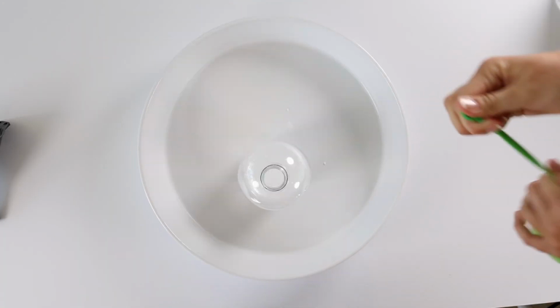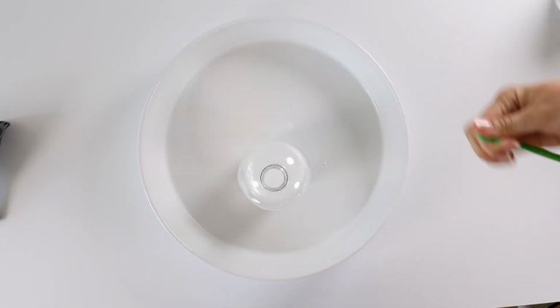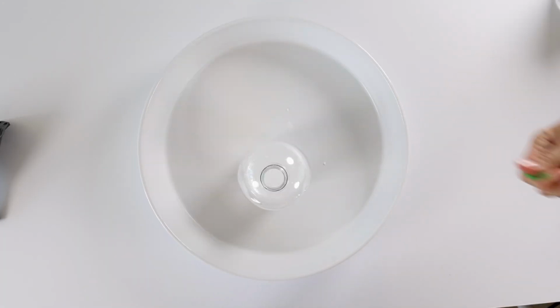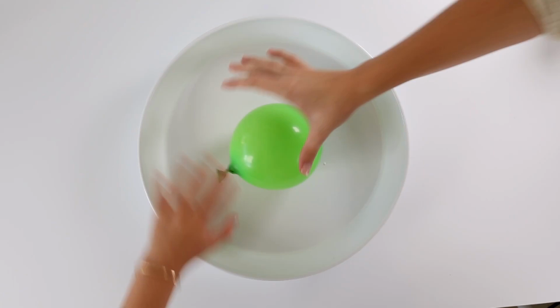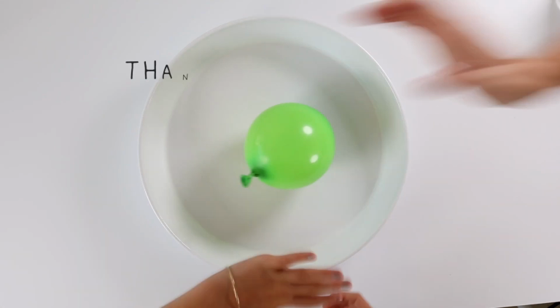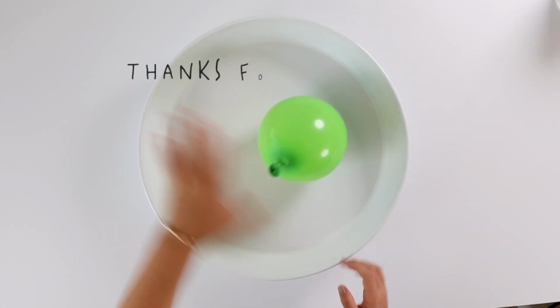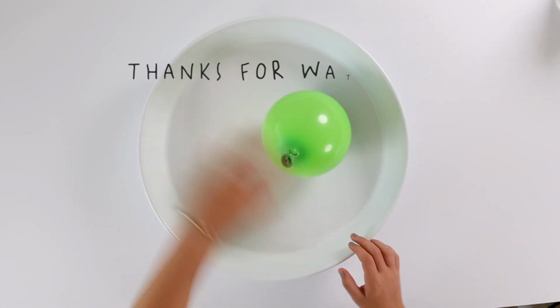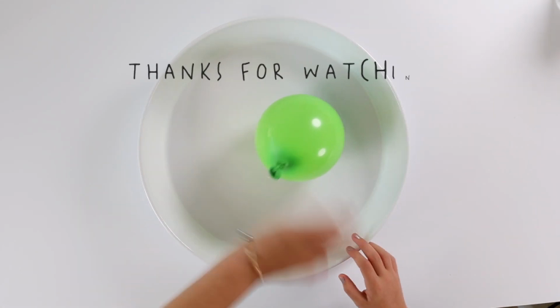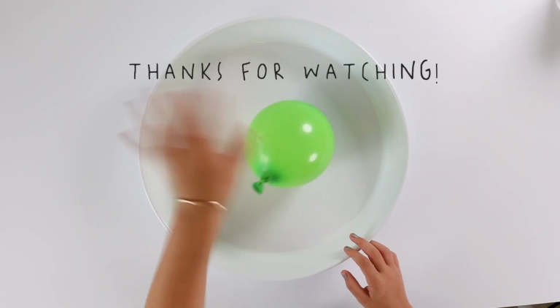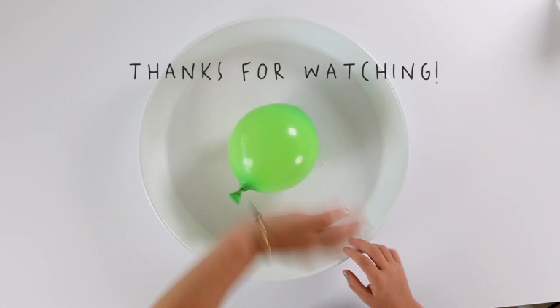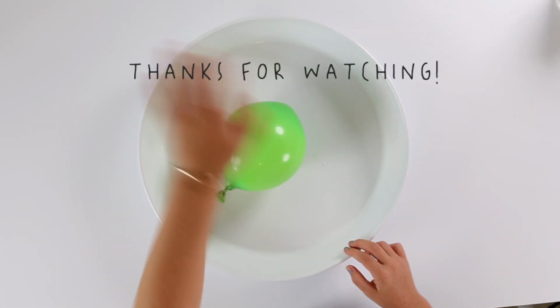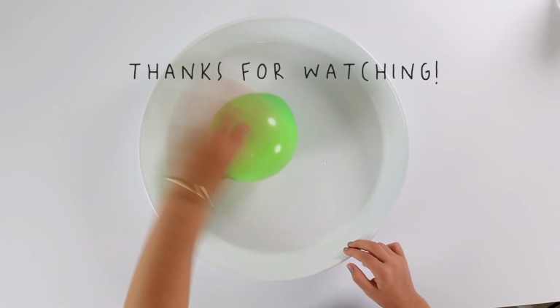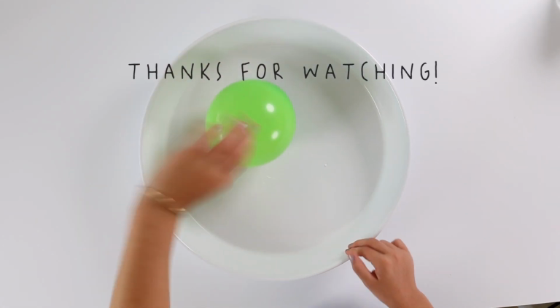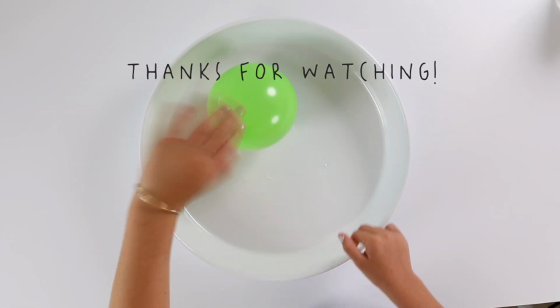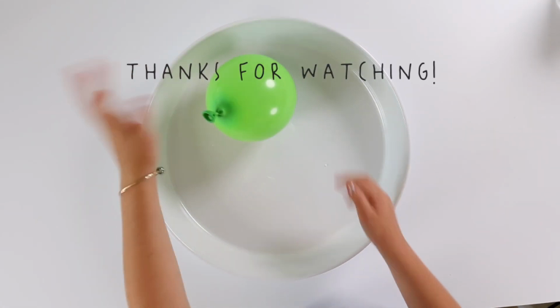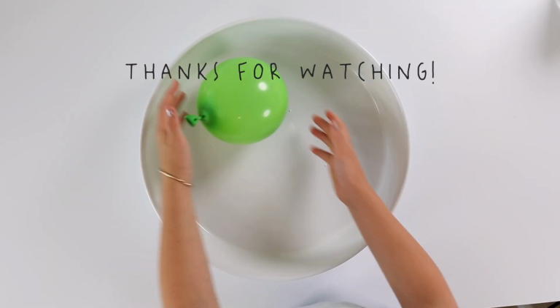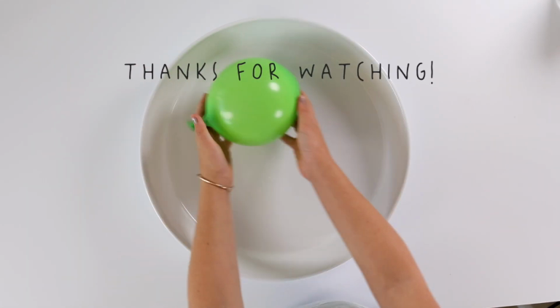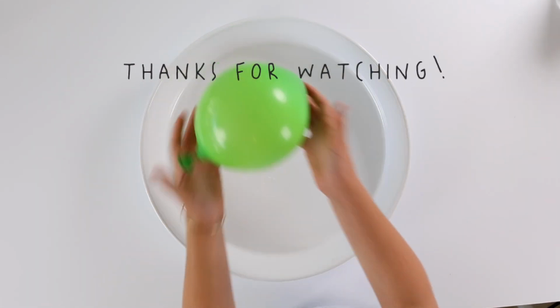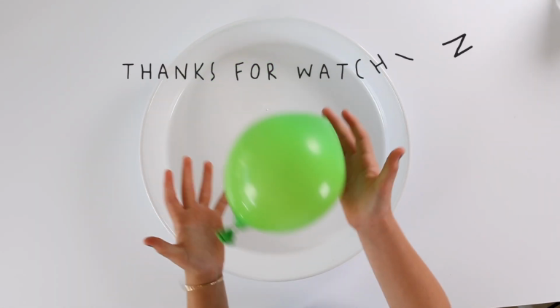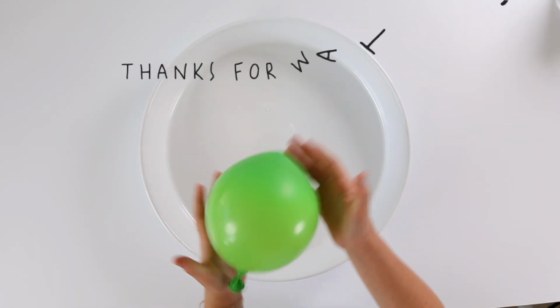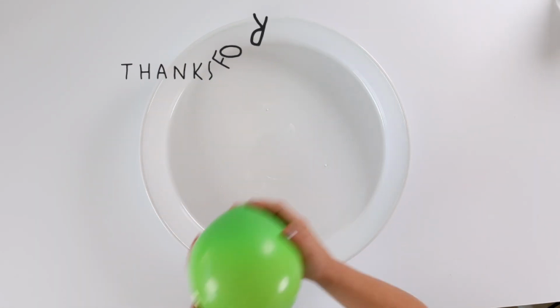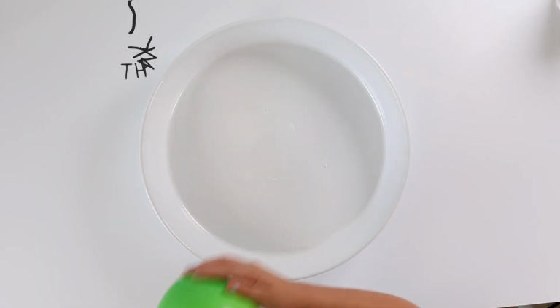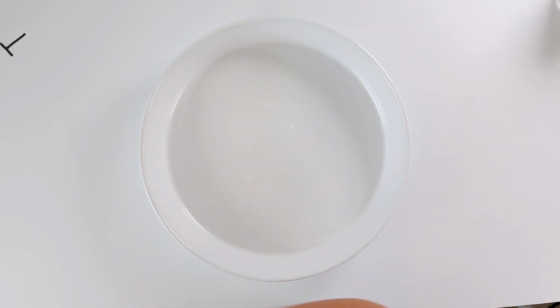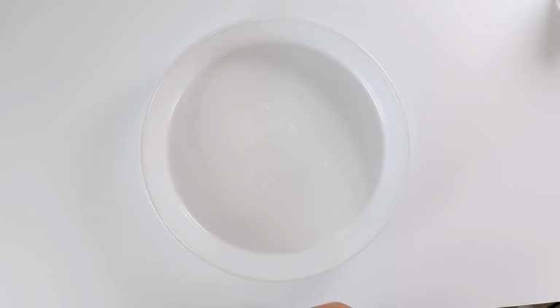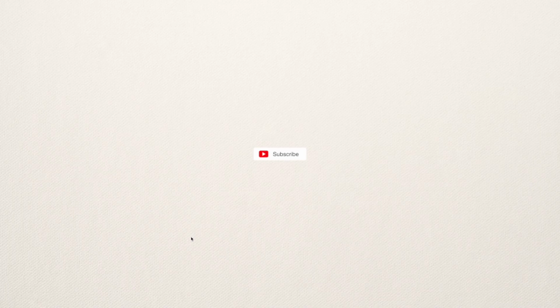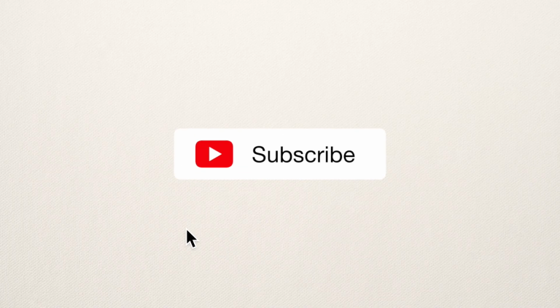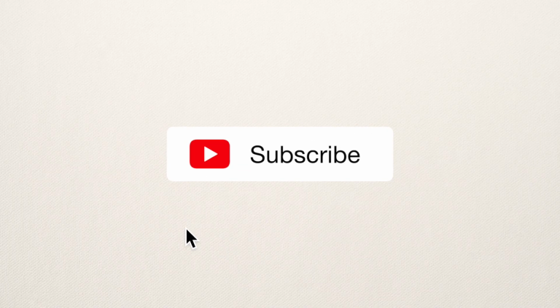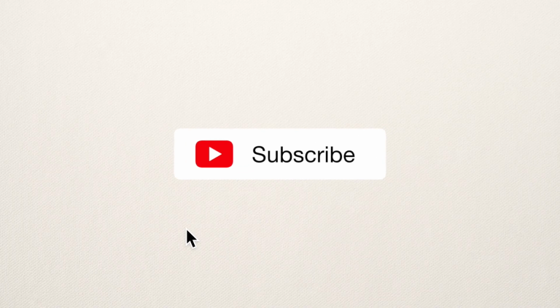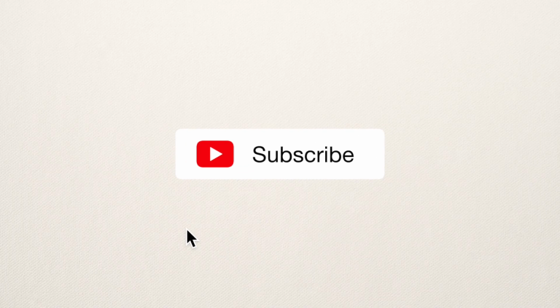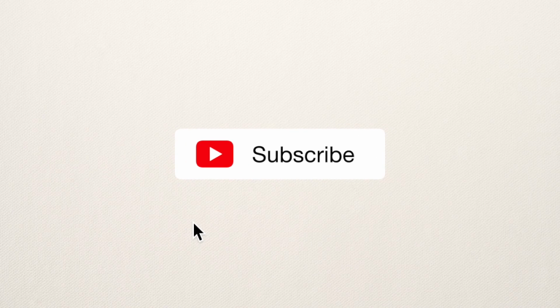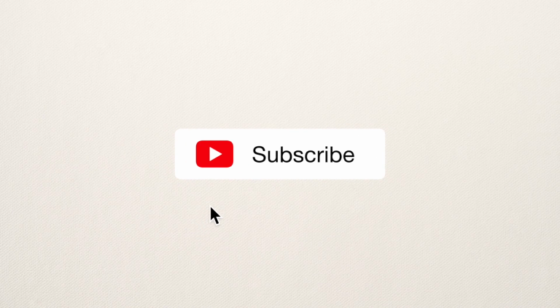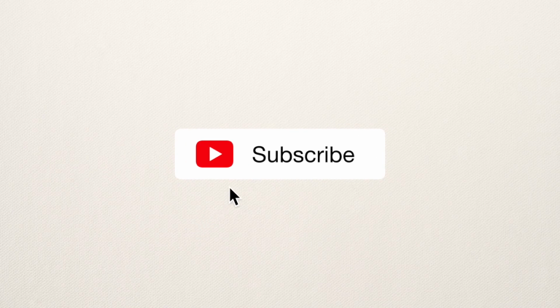Thank you for watching. Don't forget to subscribe.